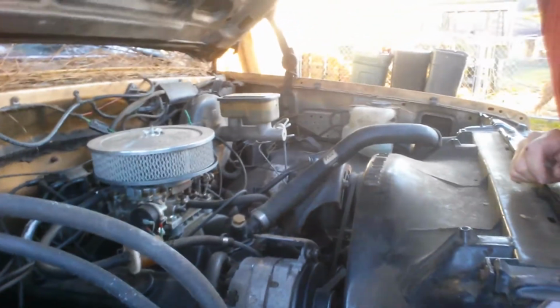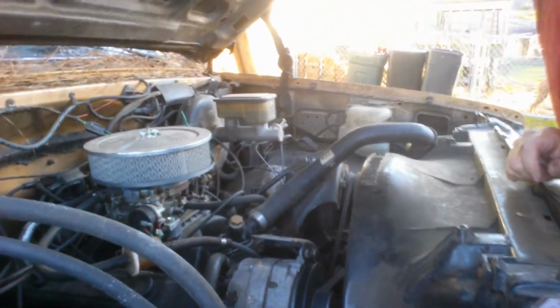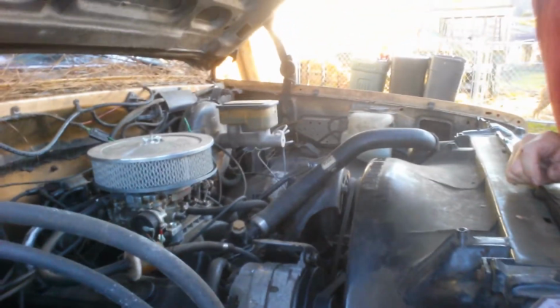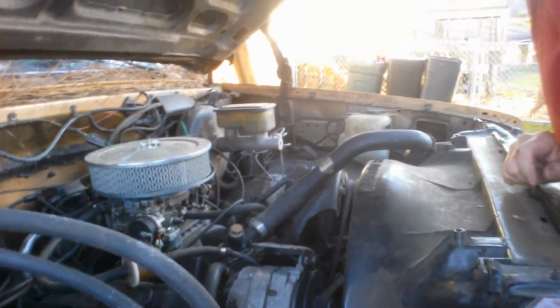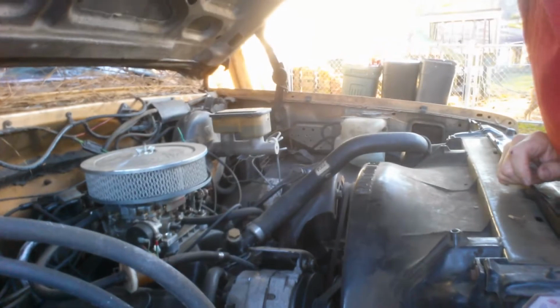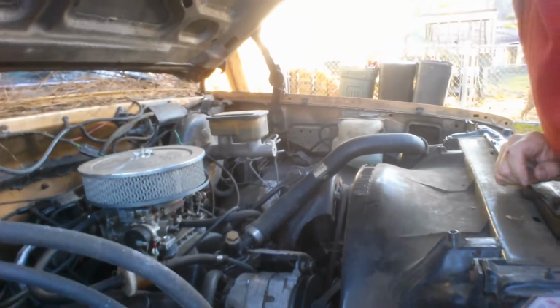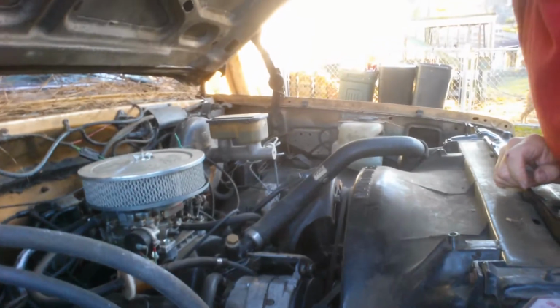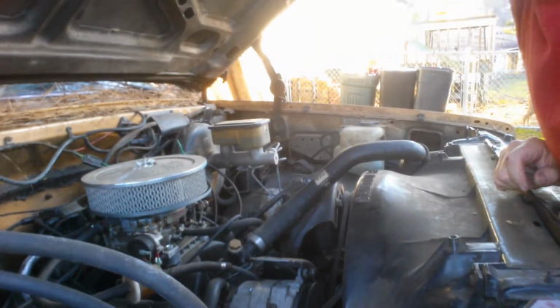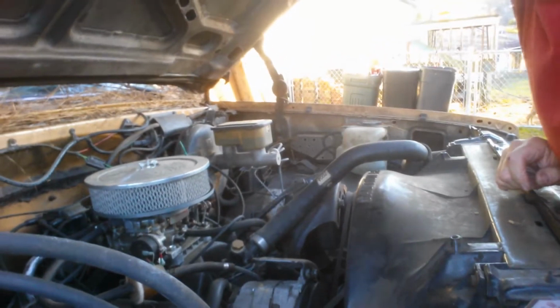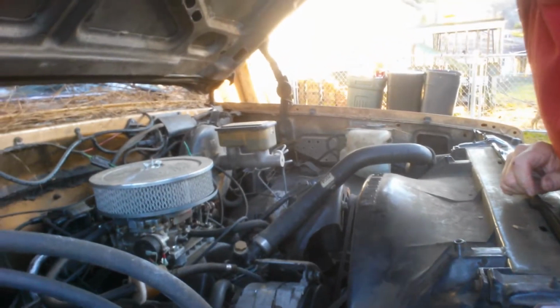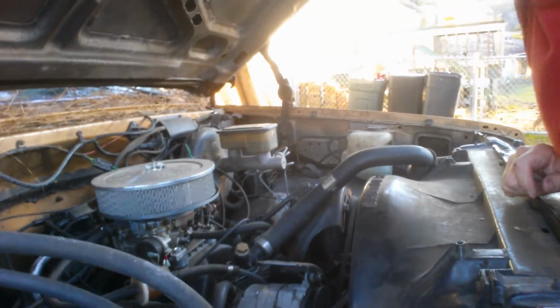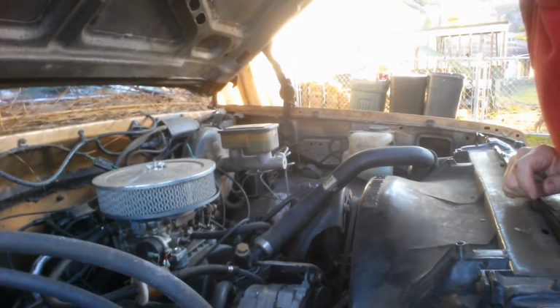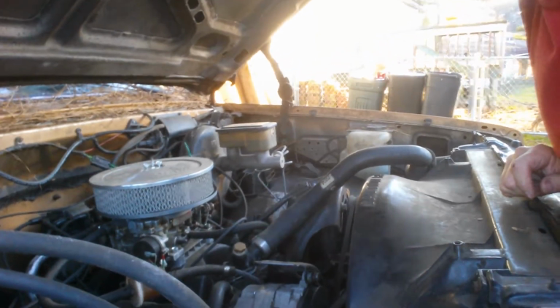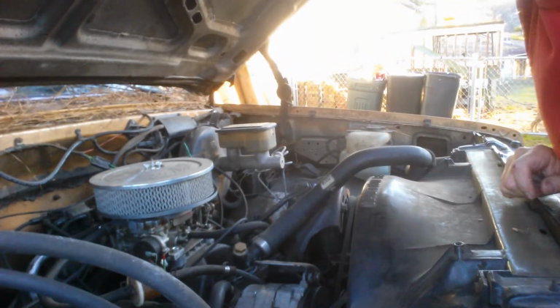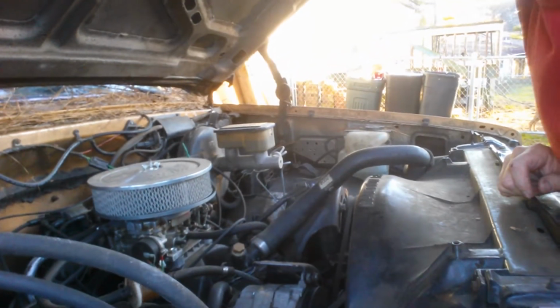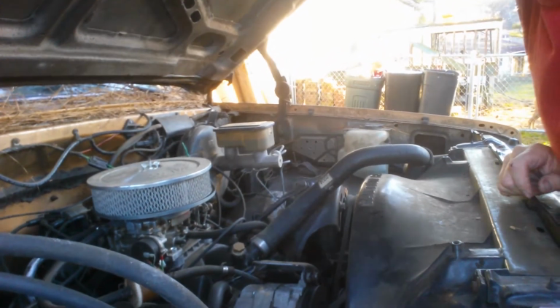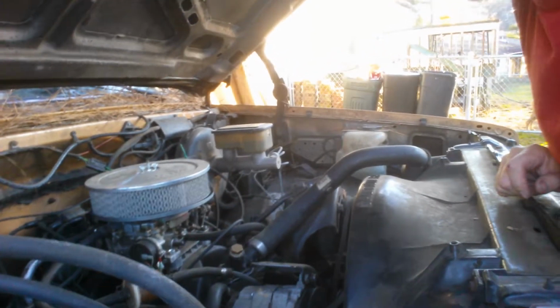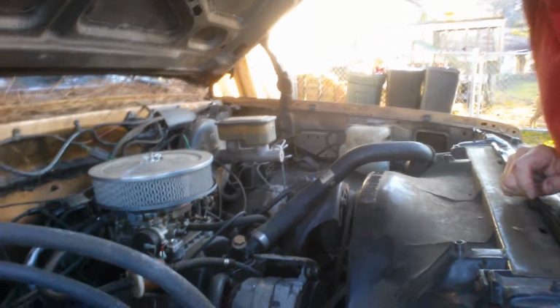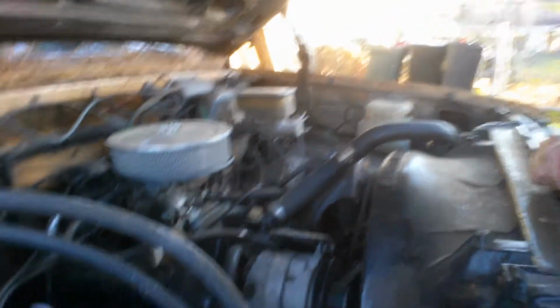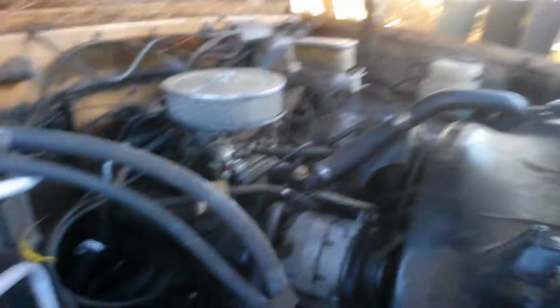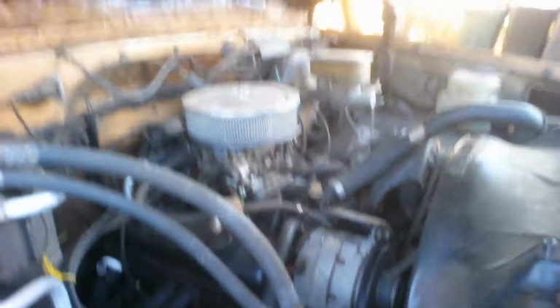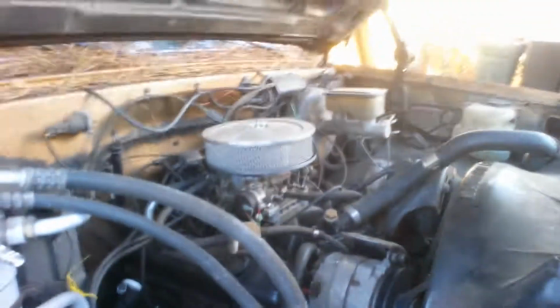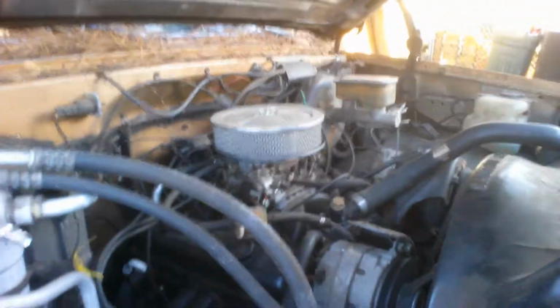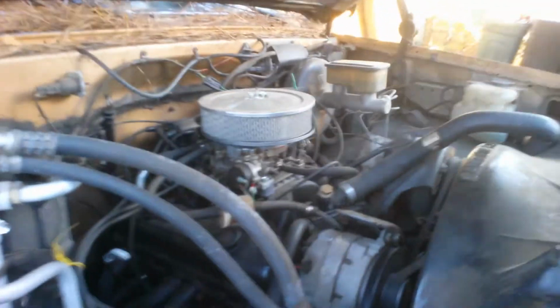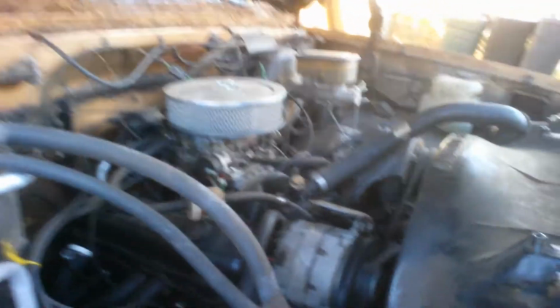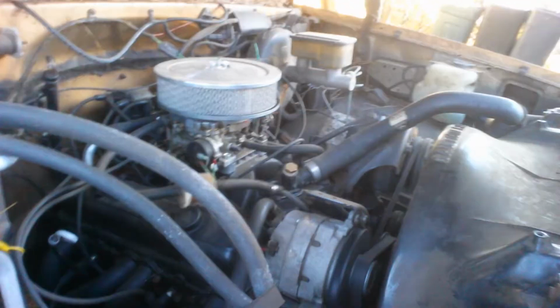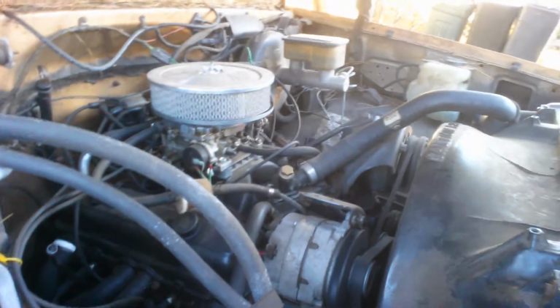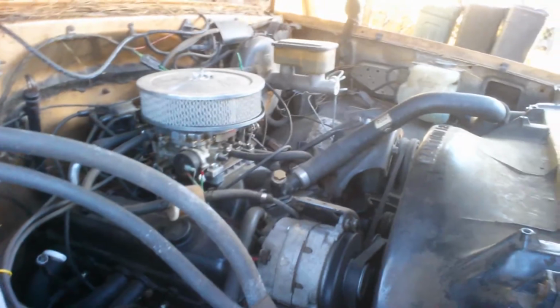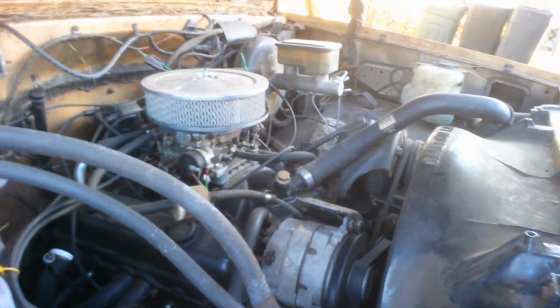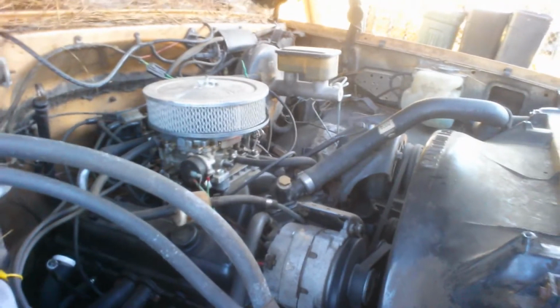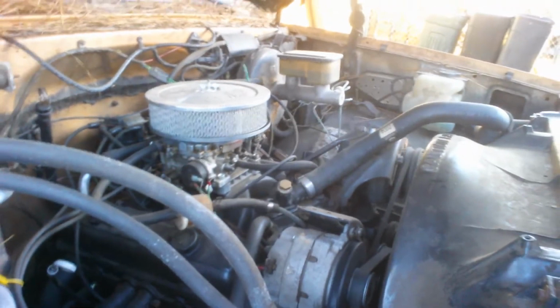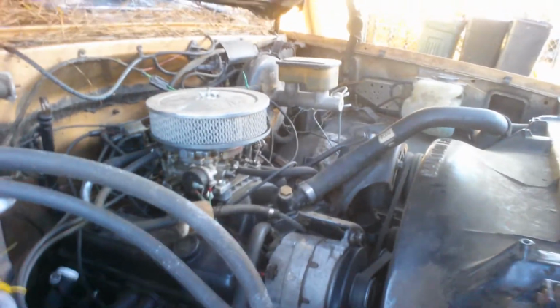Now maybe you can see a little better — Edelbrock intake, Edelbrock carburetor. Put some headers on it.